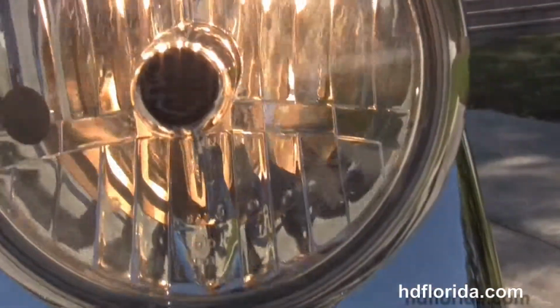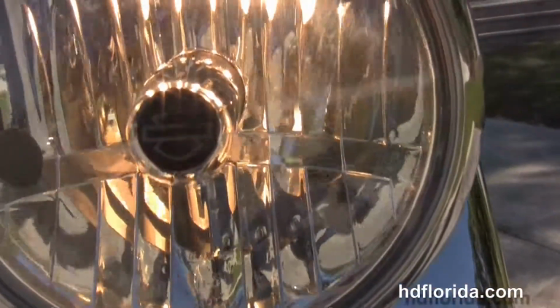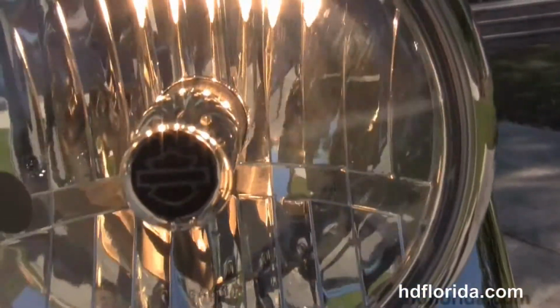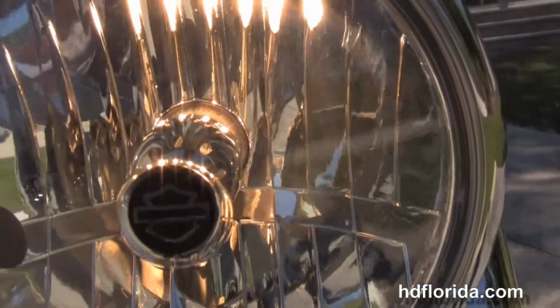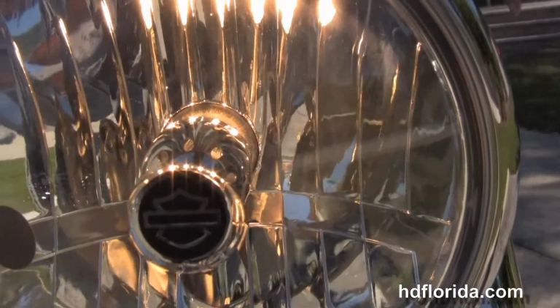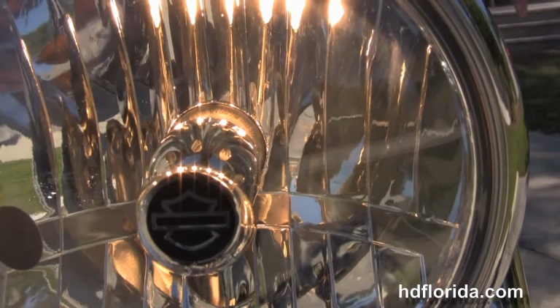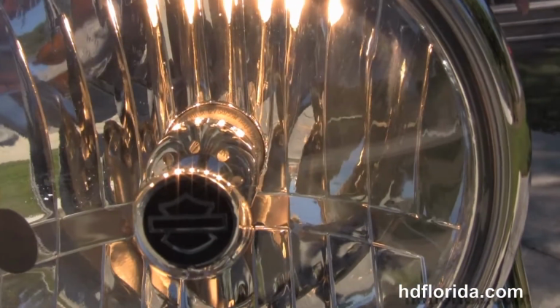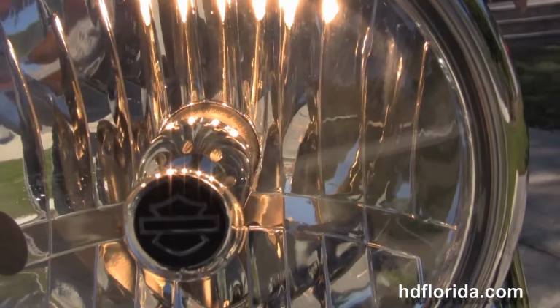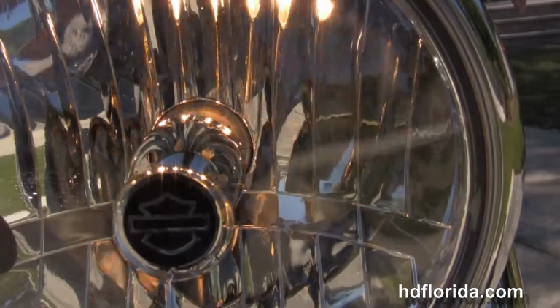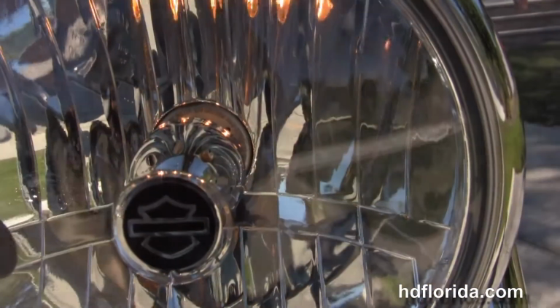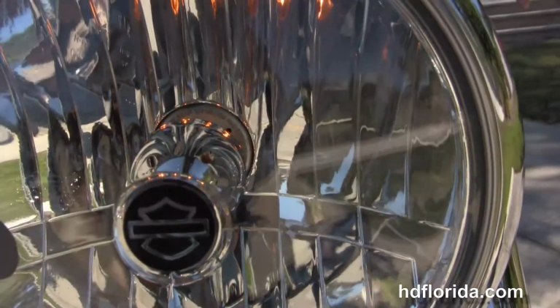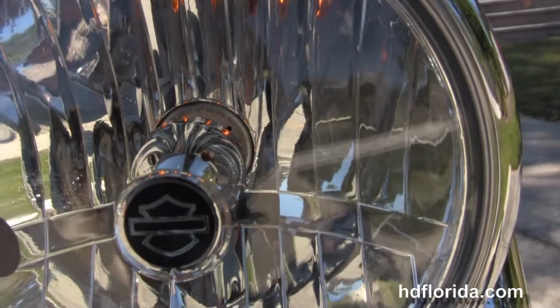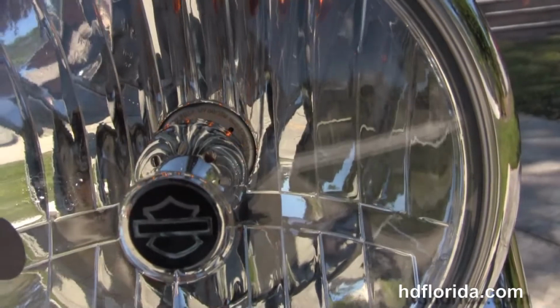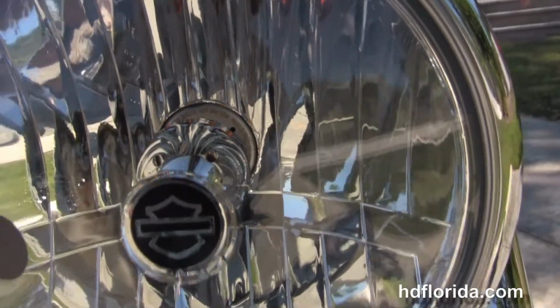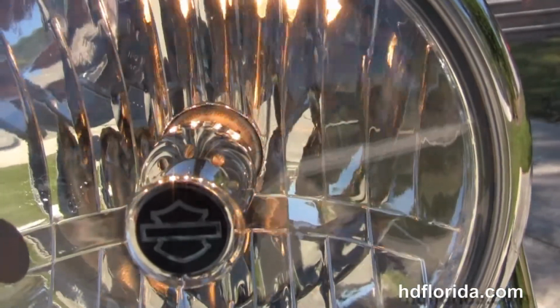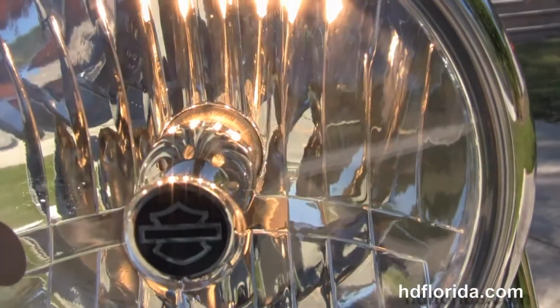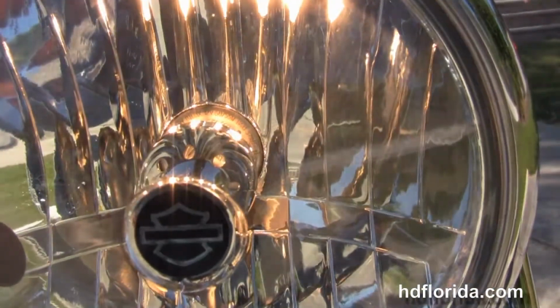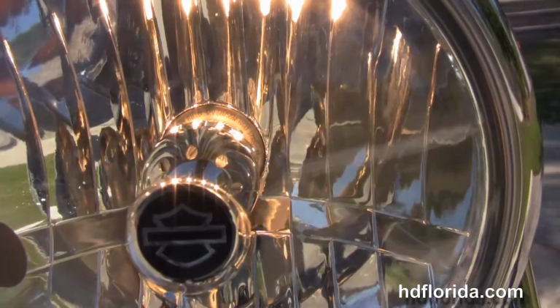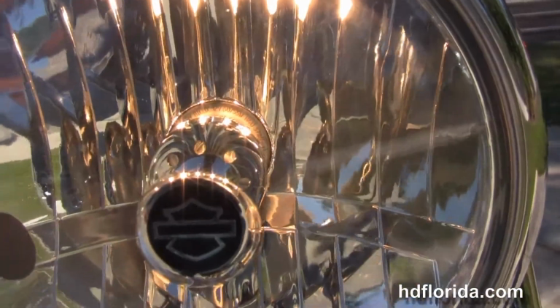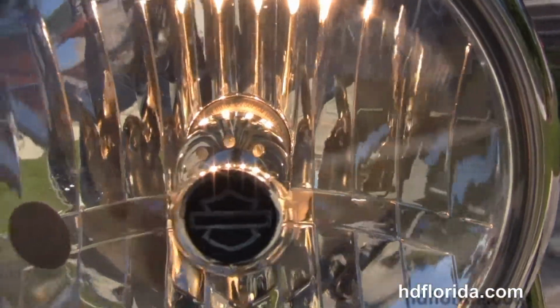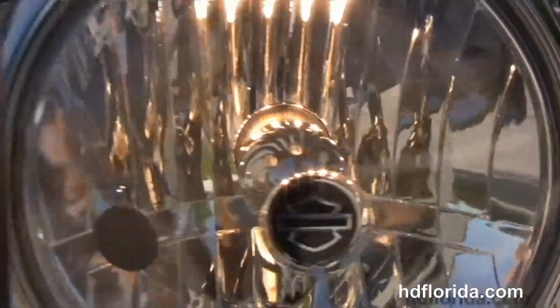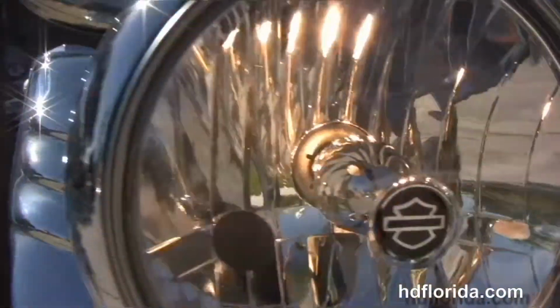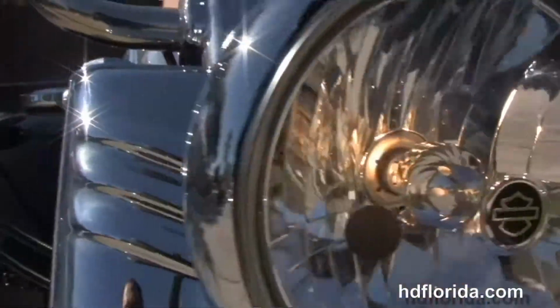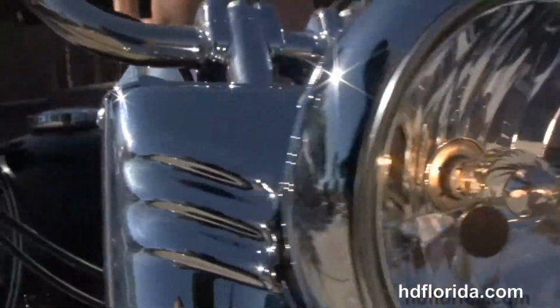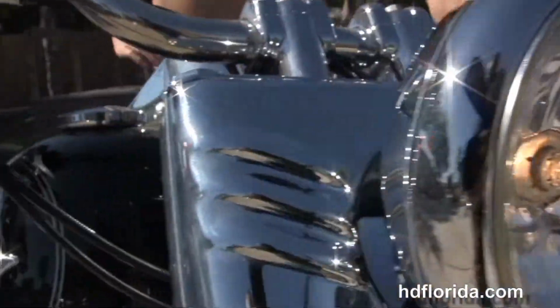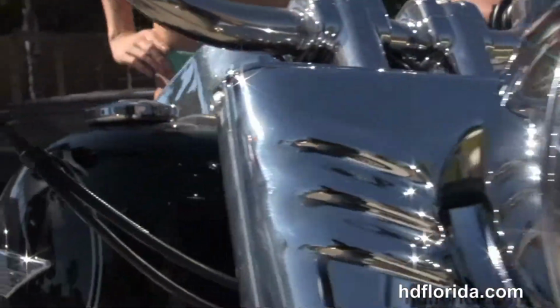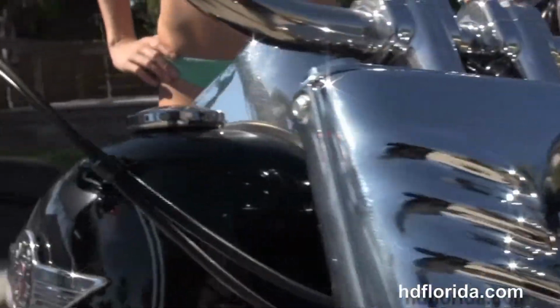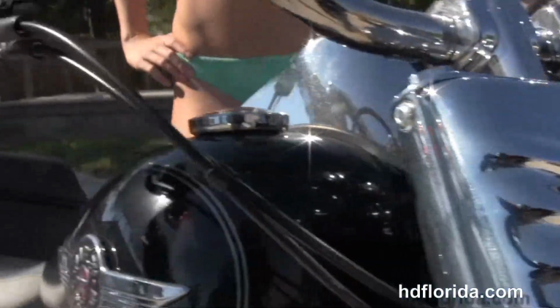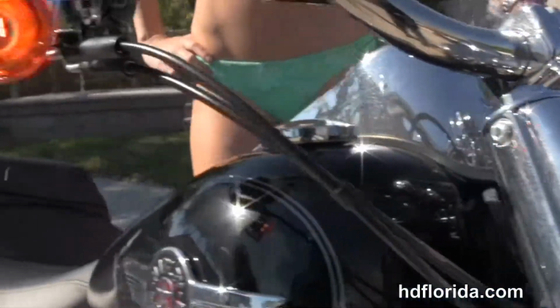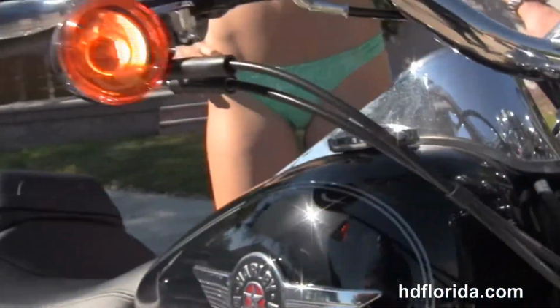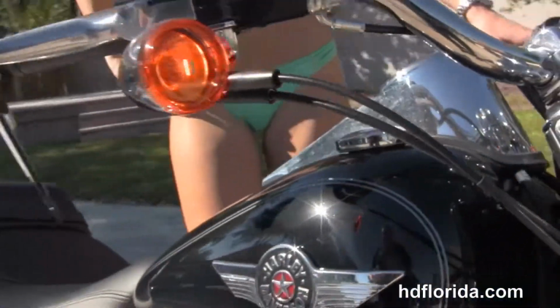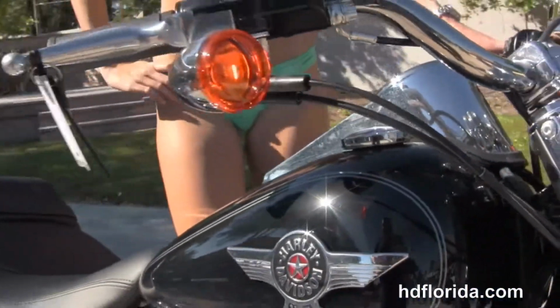Bree's going to fire it up for us here at the world famous Harley Davidson of Tampa.